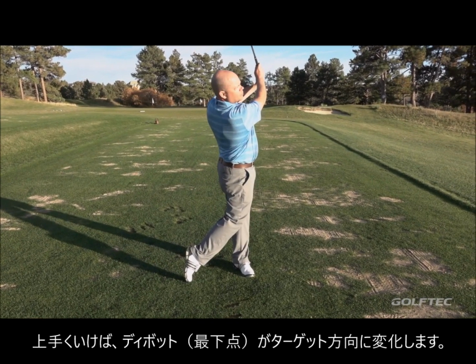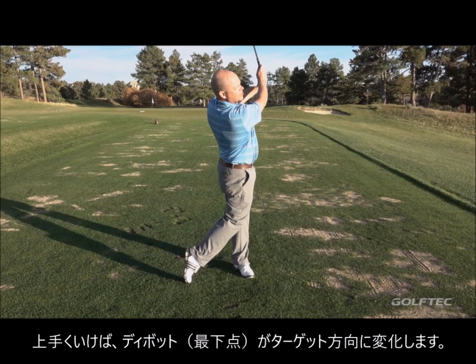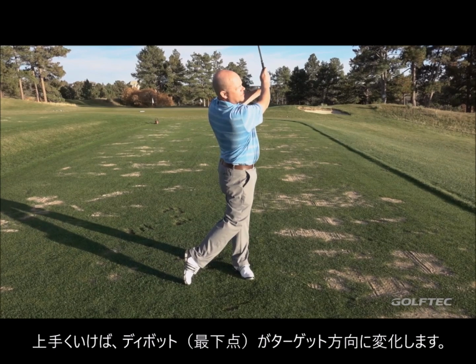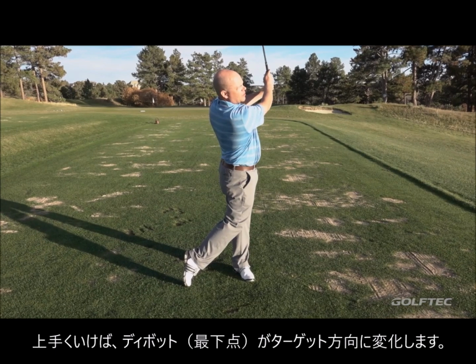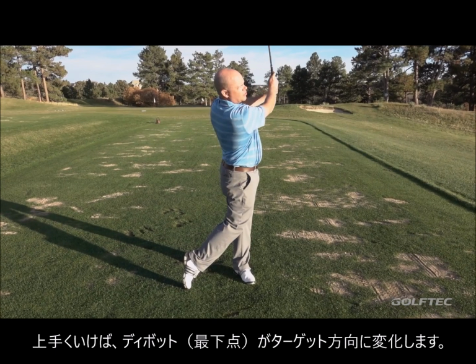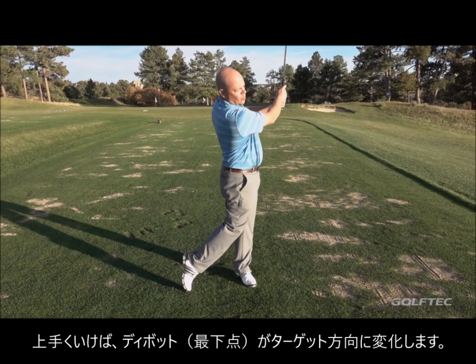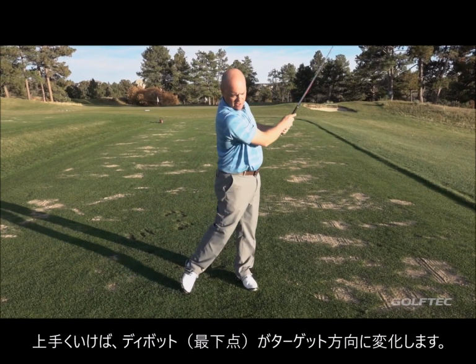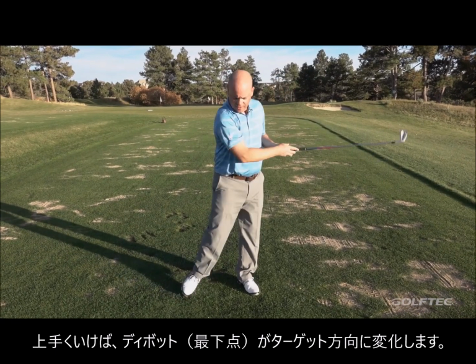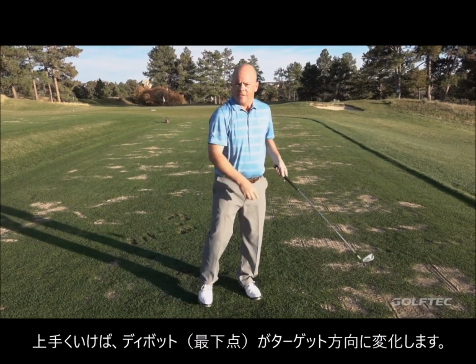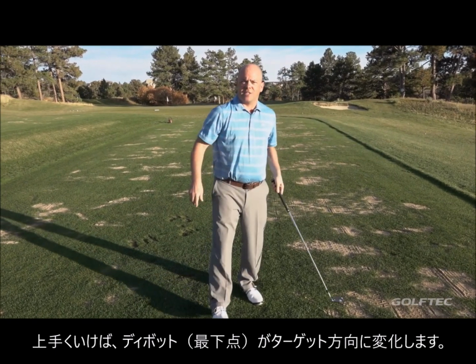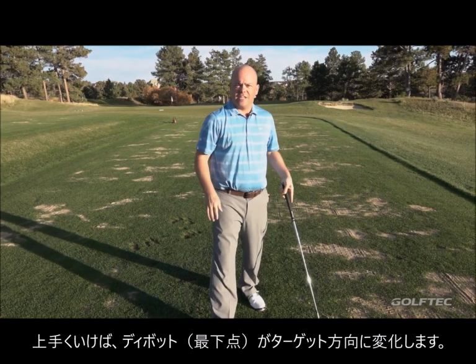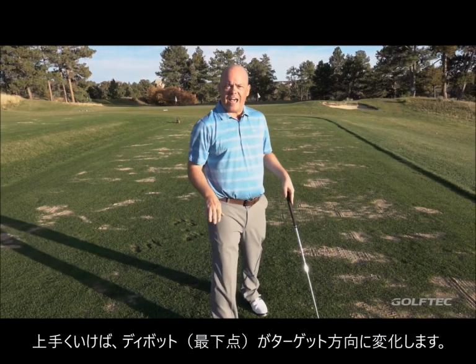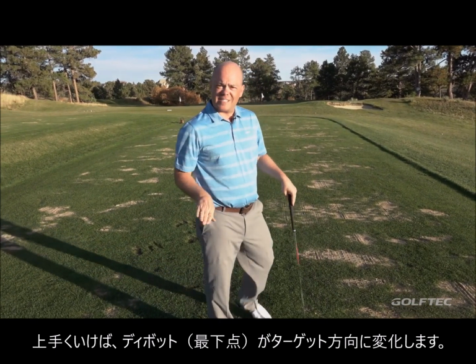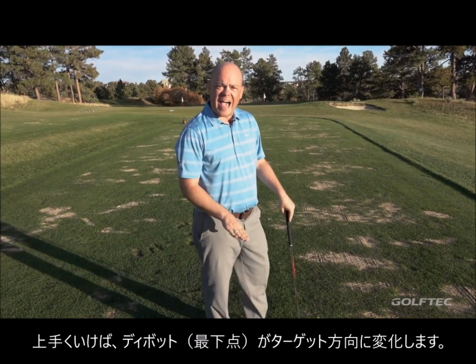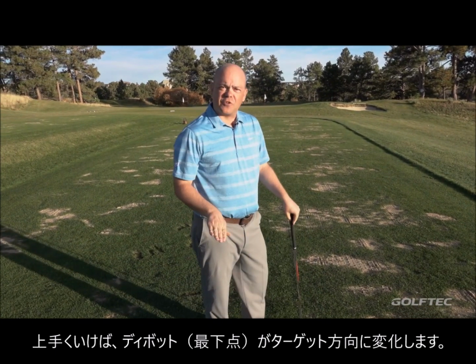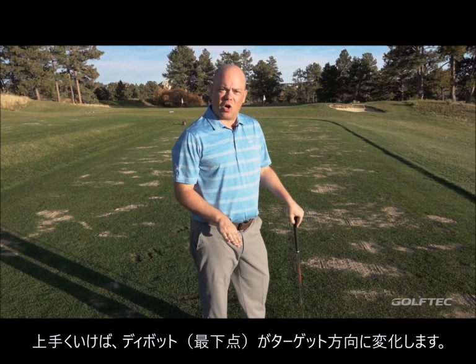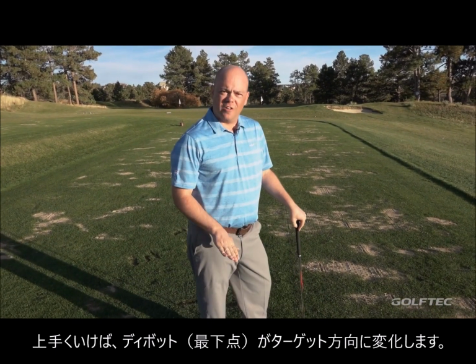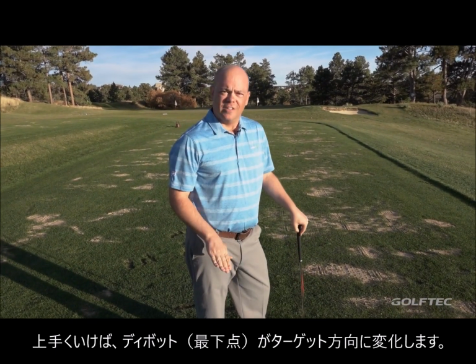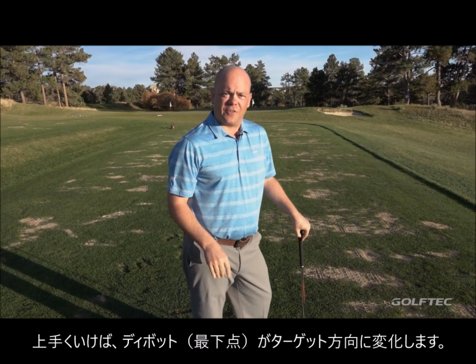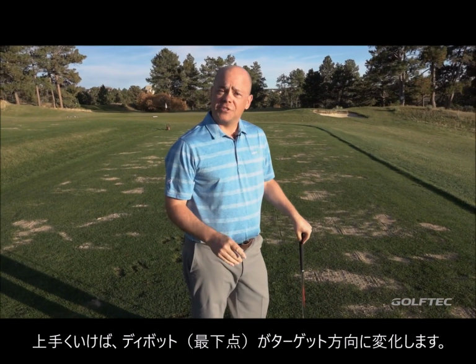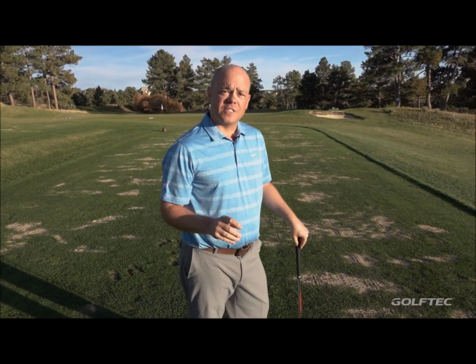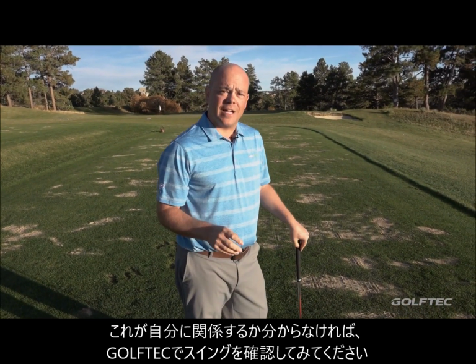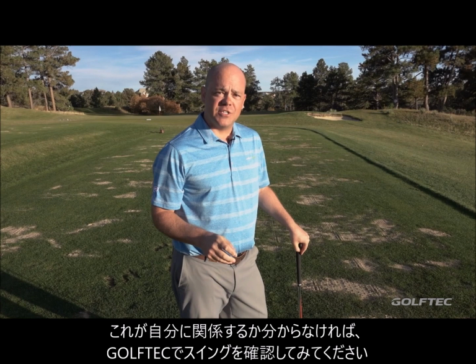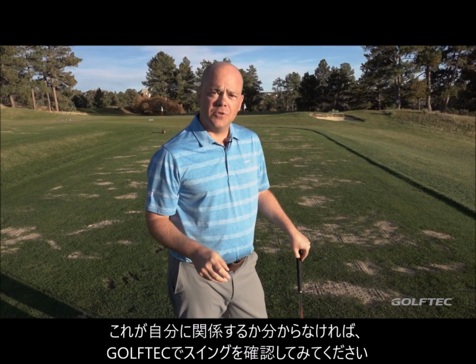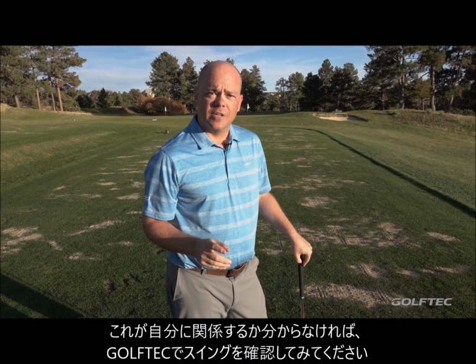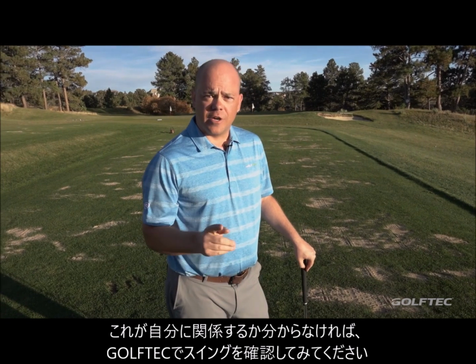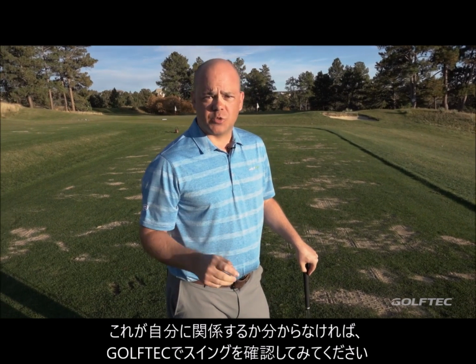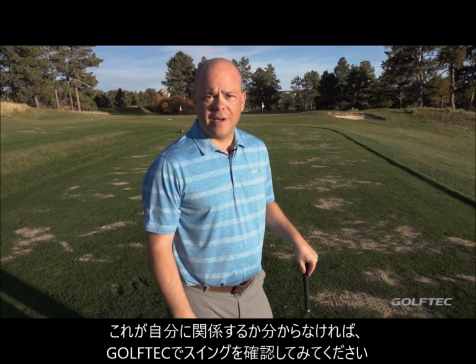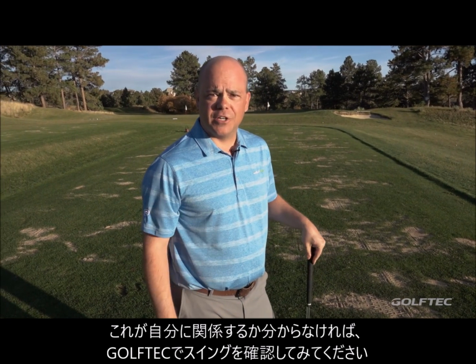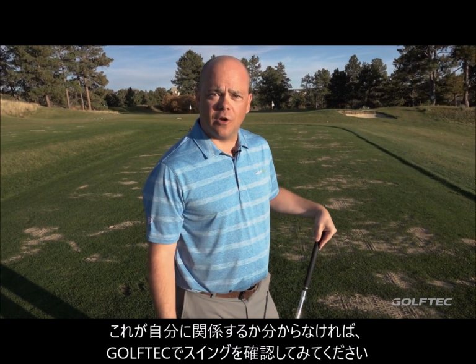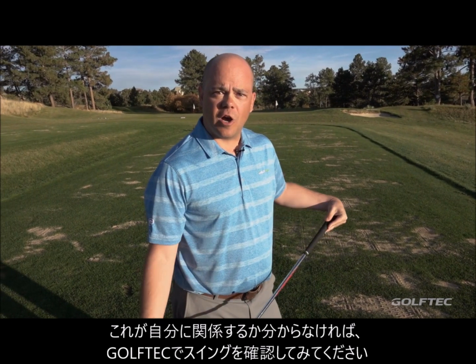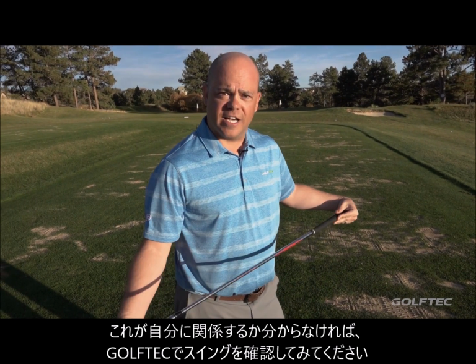When you do it well, you should see that your divot happens after the ball. If you're not sure if this applies to you, go get your swing measured at your local Golf Tech.